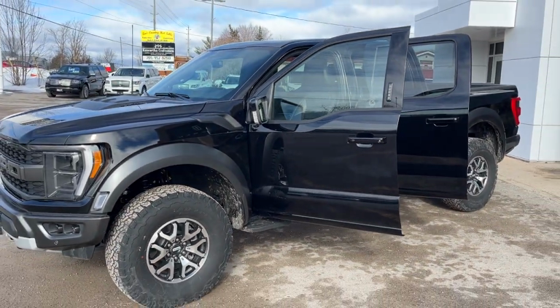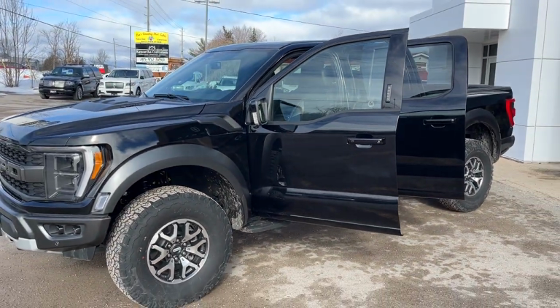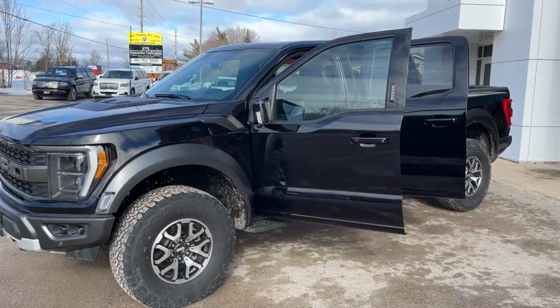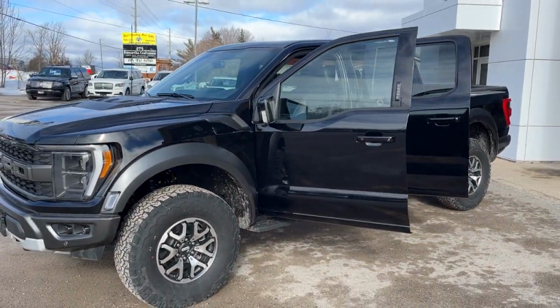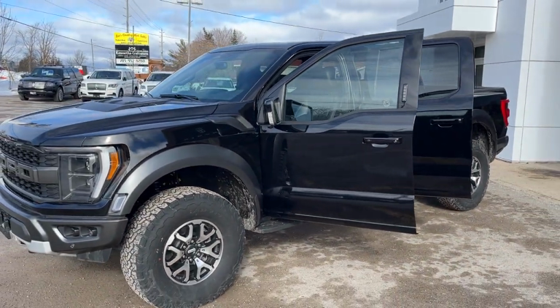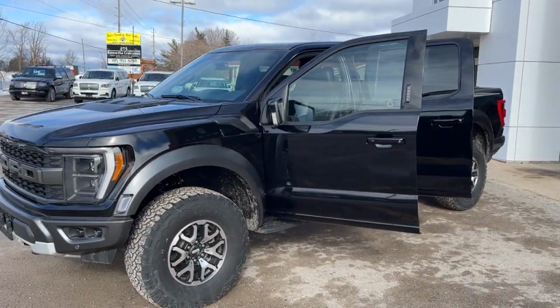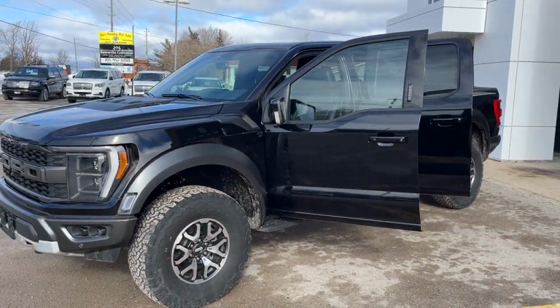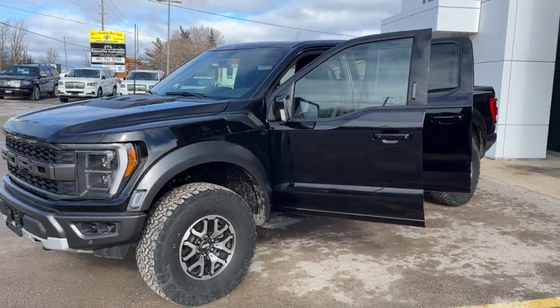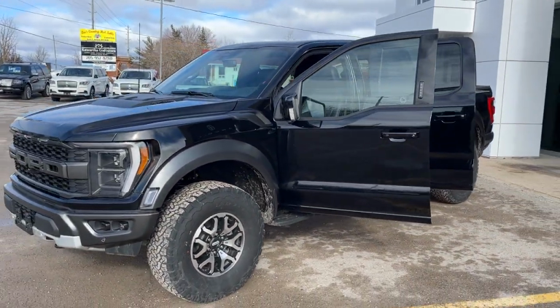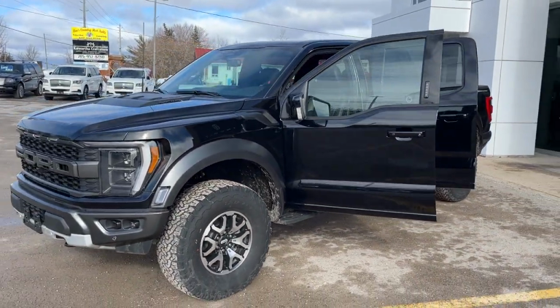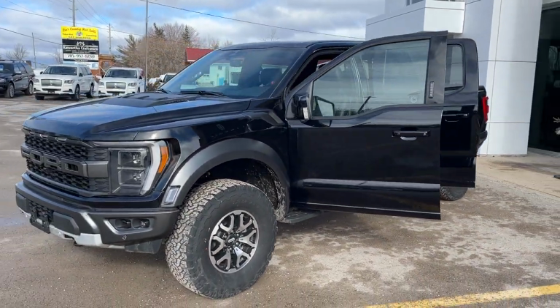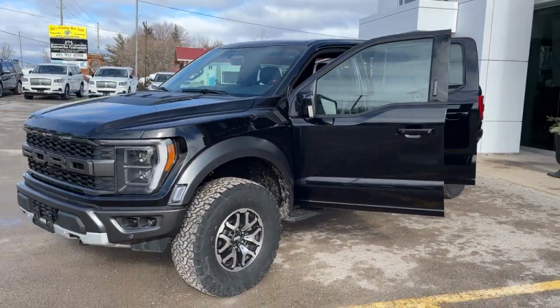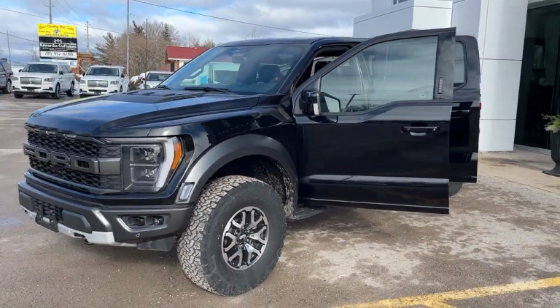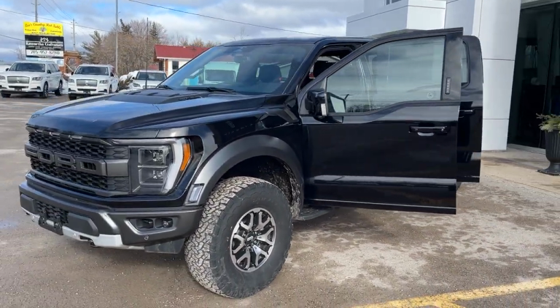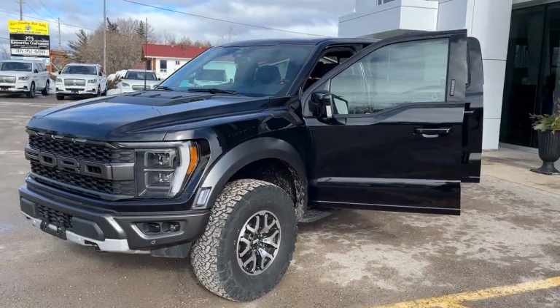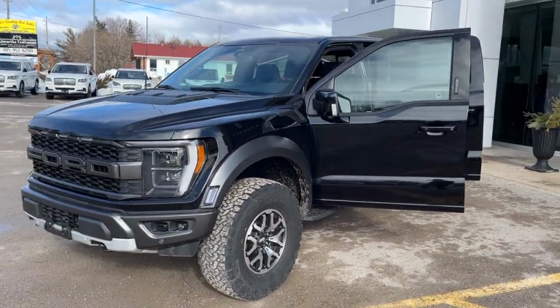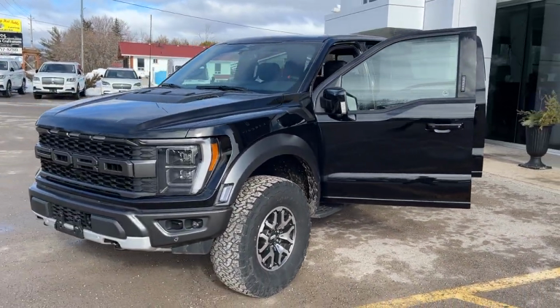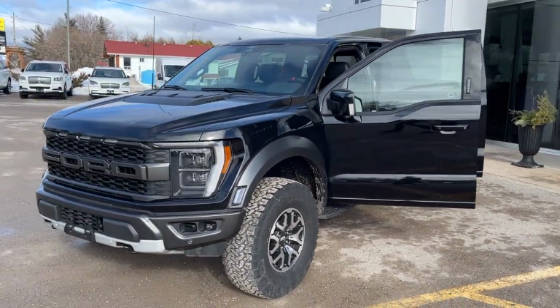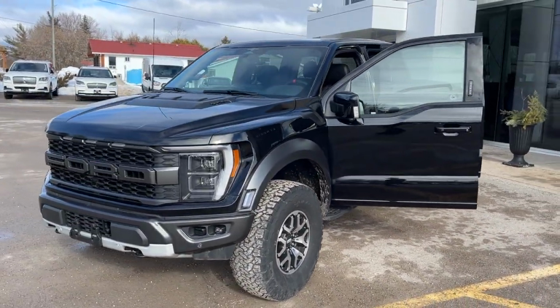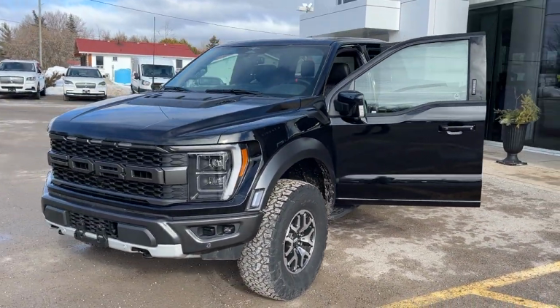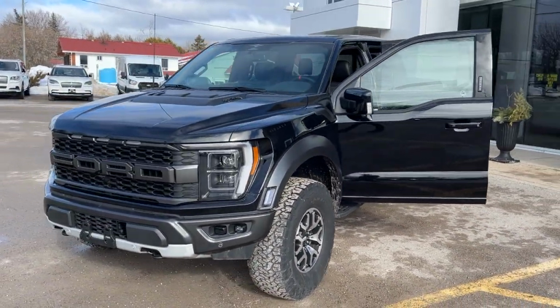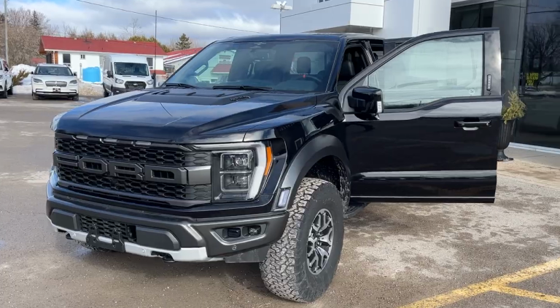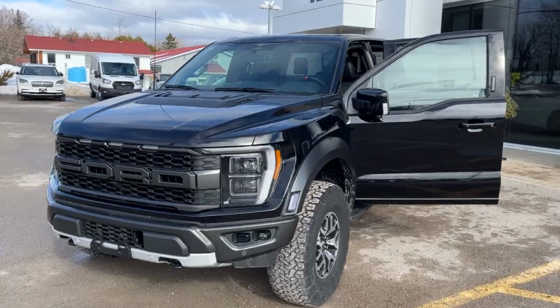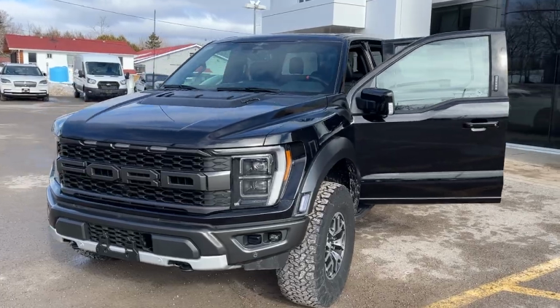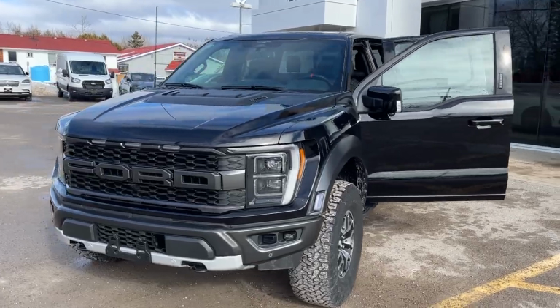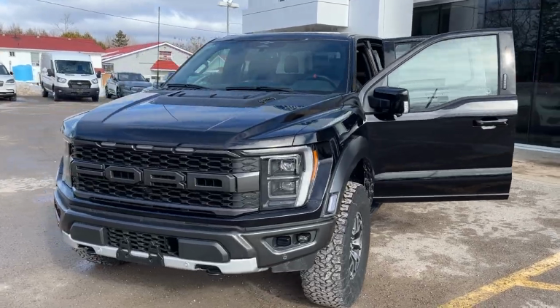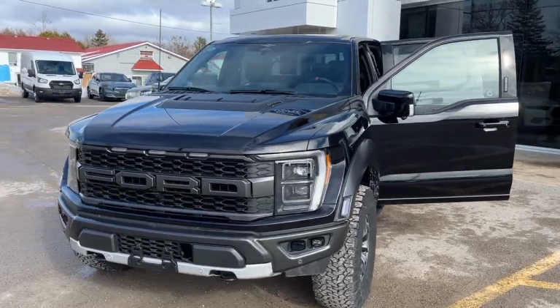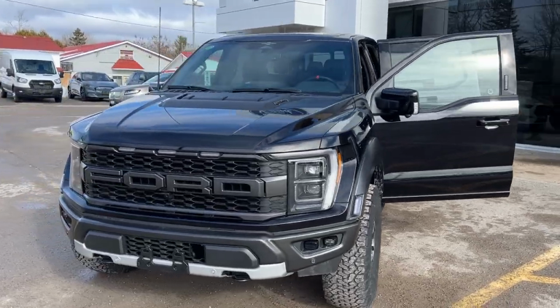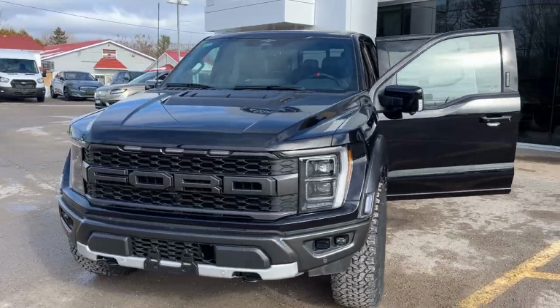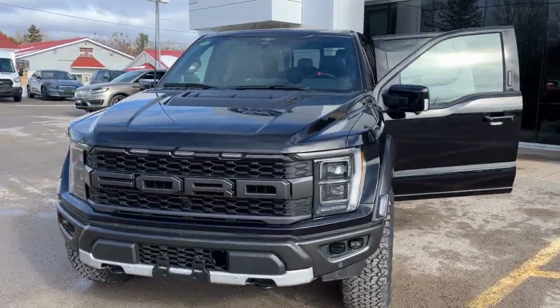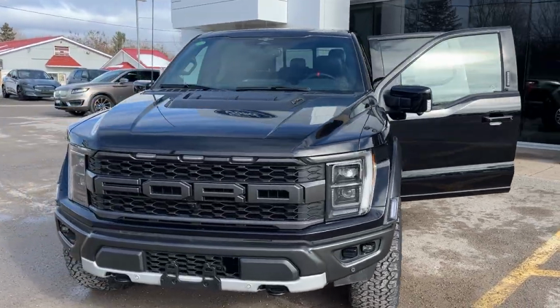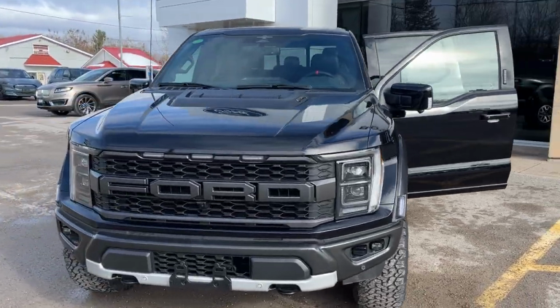2023 Ford F-150 Raptor. This one's an 801A package in the agate black metallic paint.